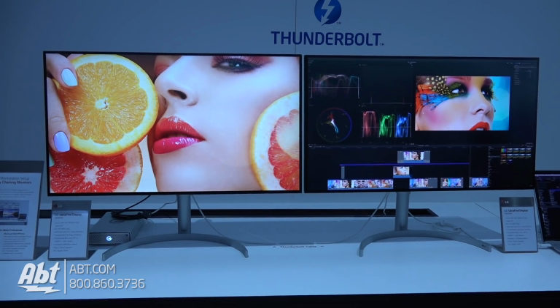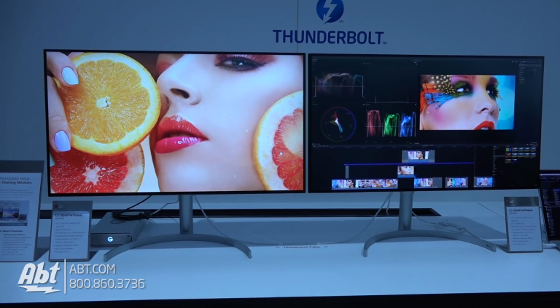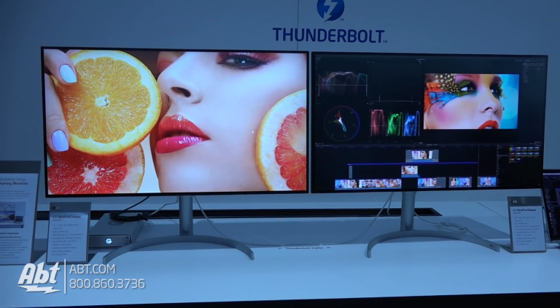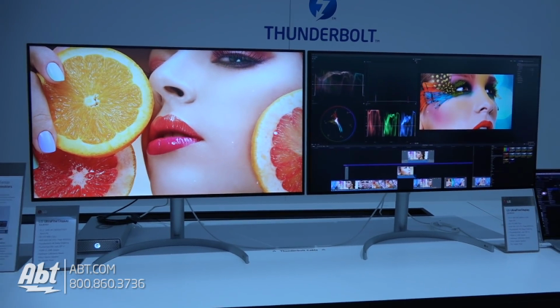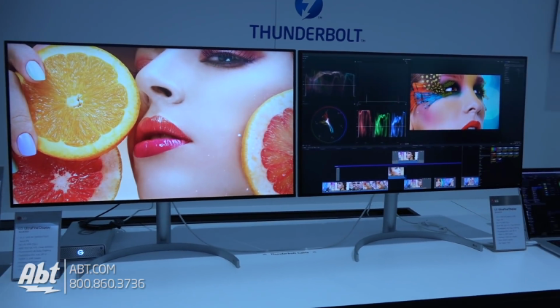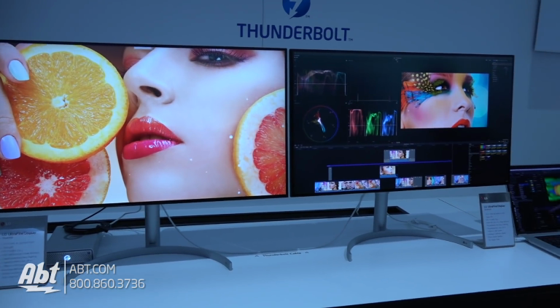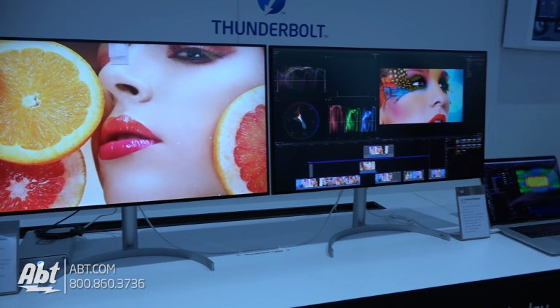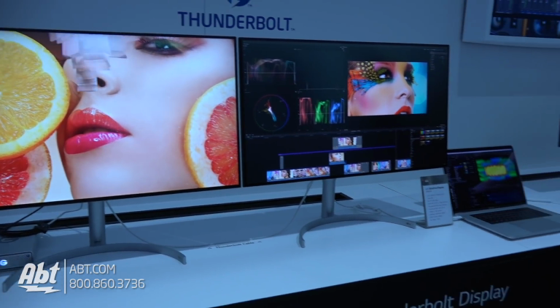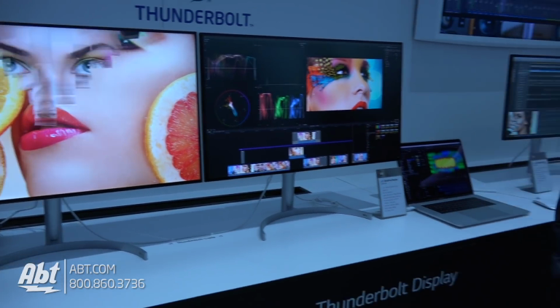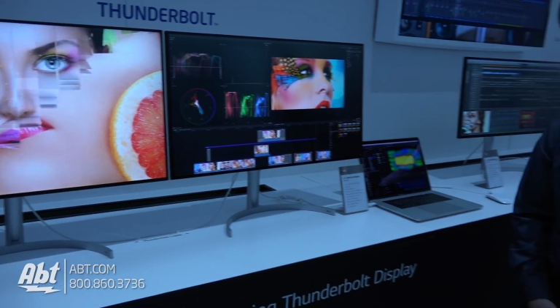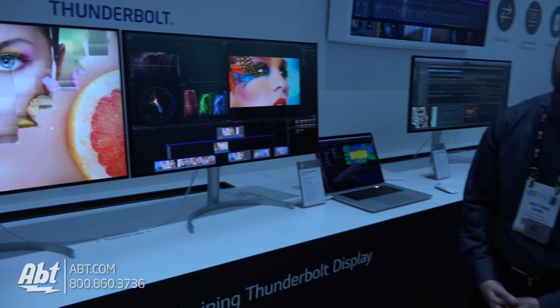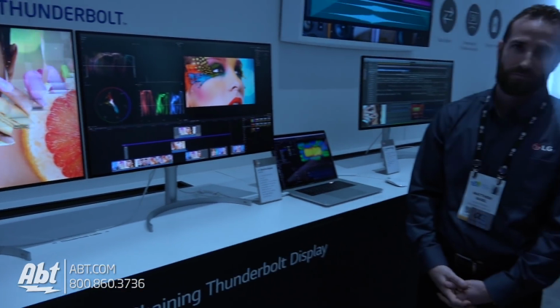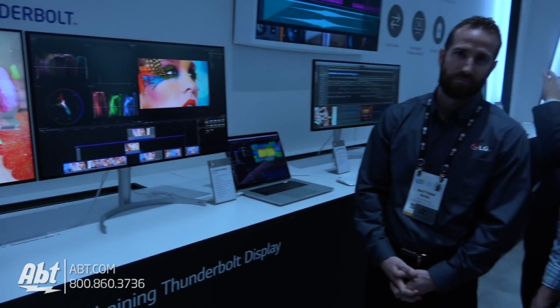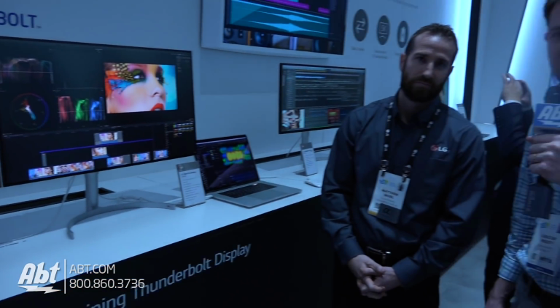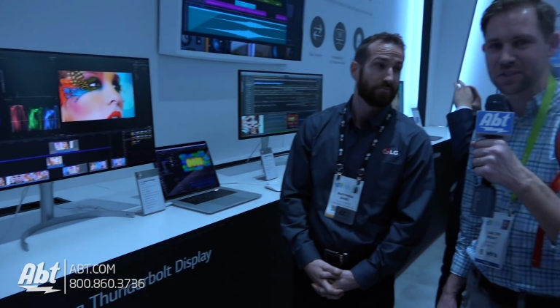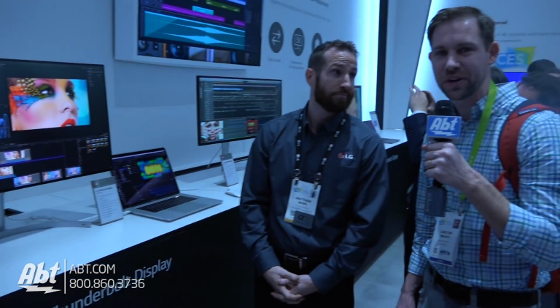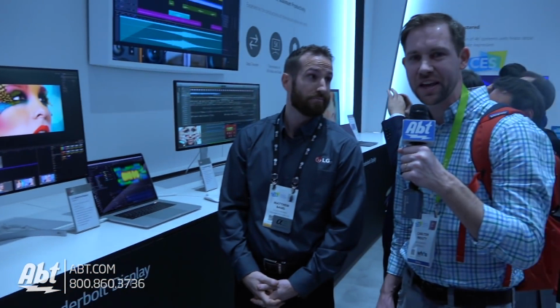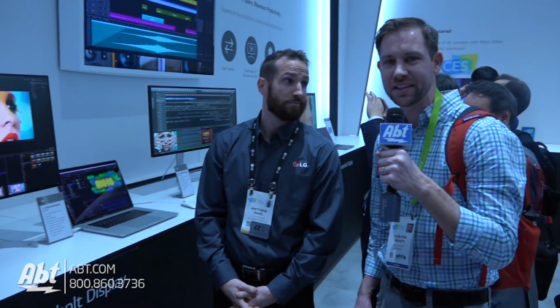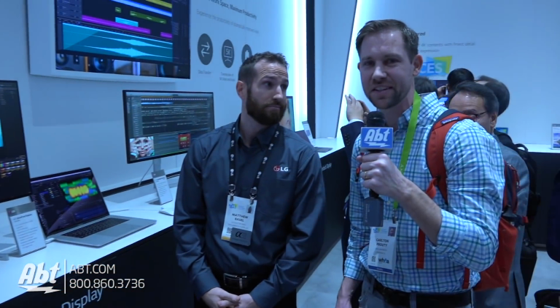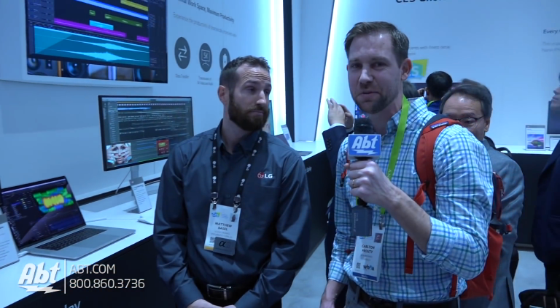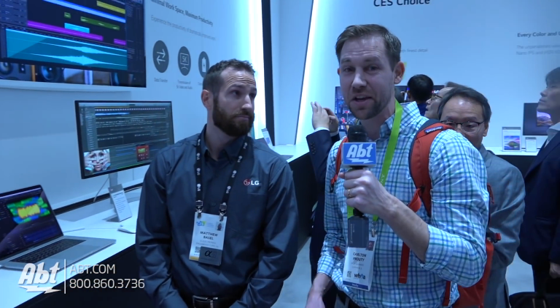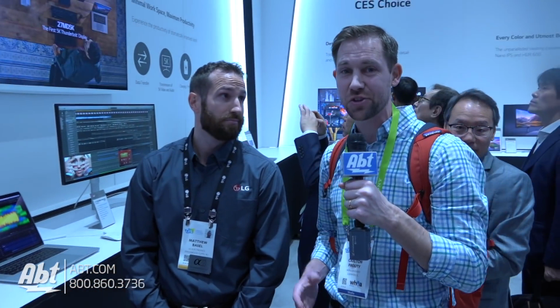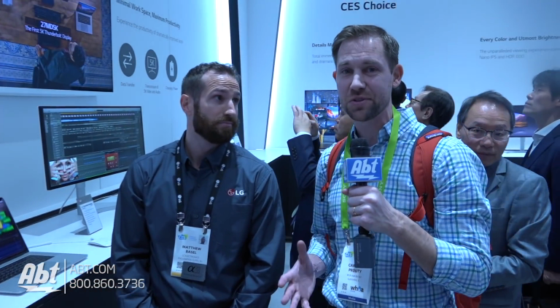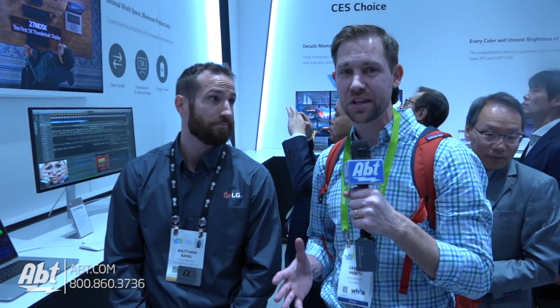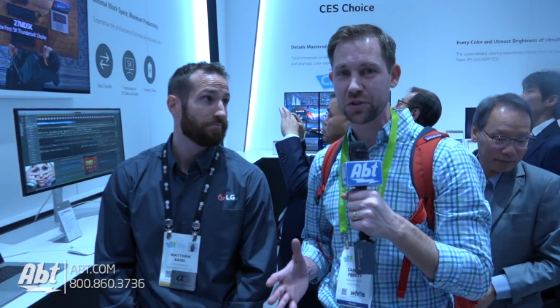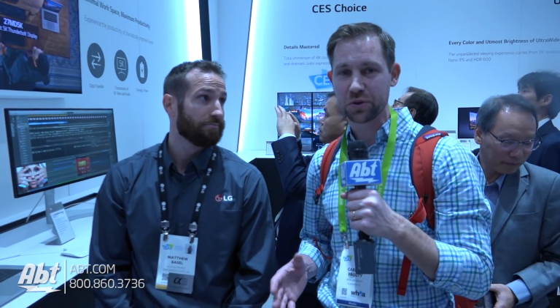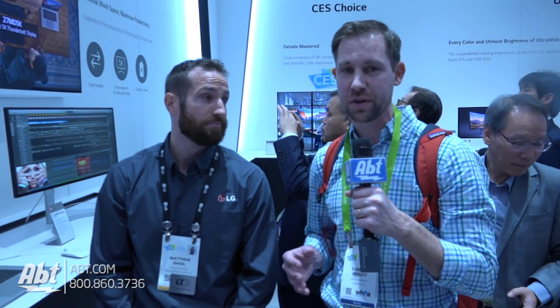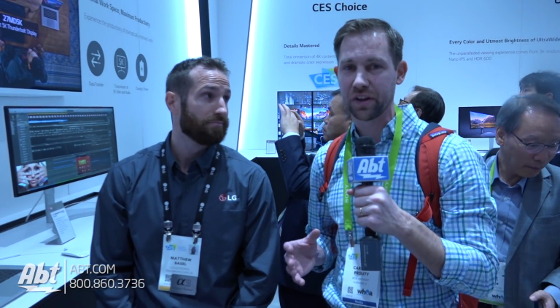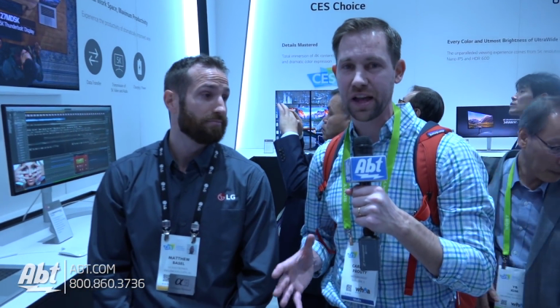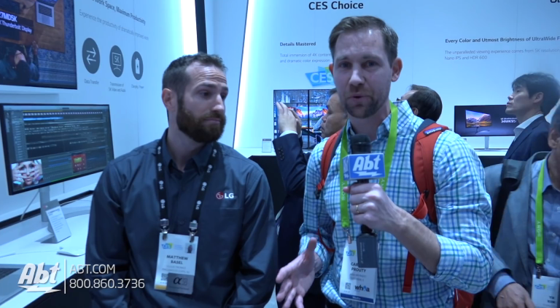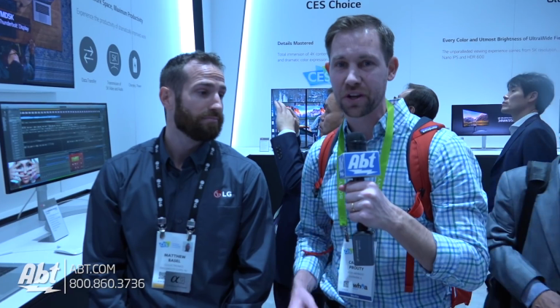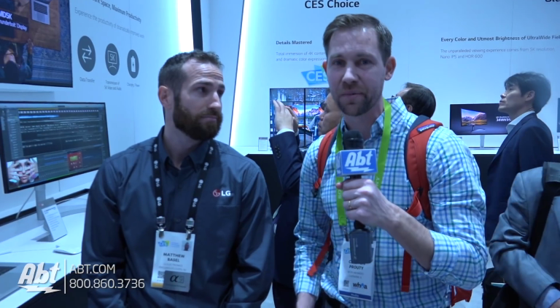We're looking at some great stuff here from LG at CES 2018. Make sure you stay tuned because there's a lot more coming.